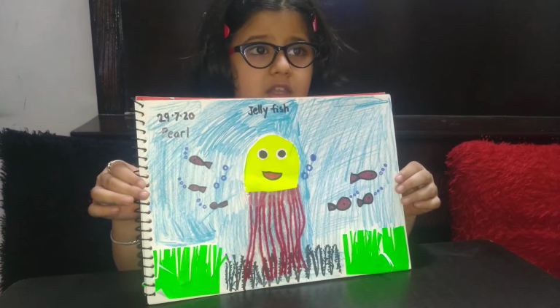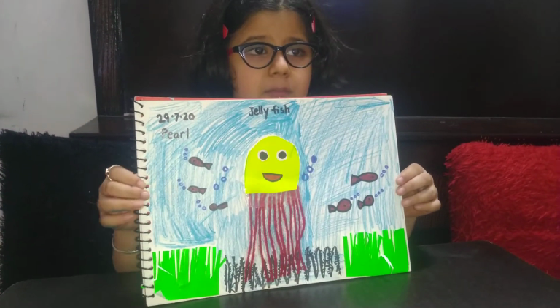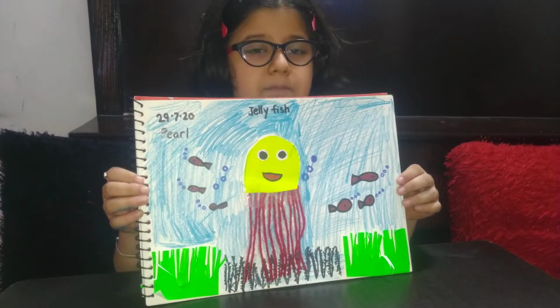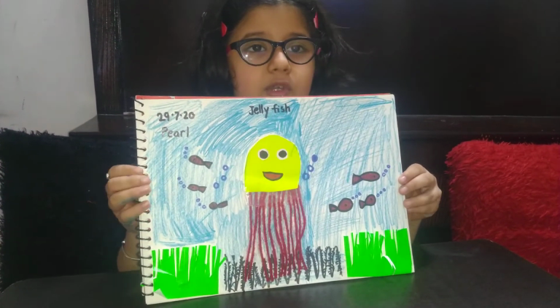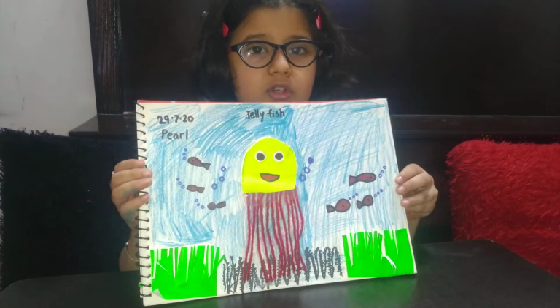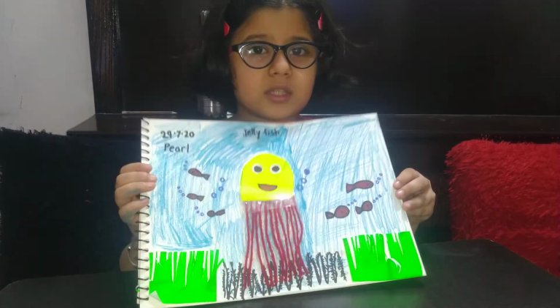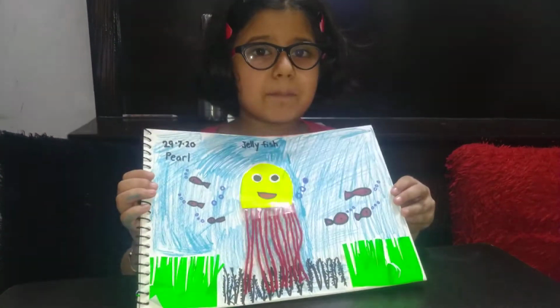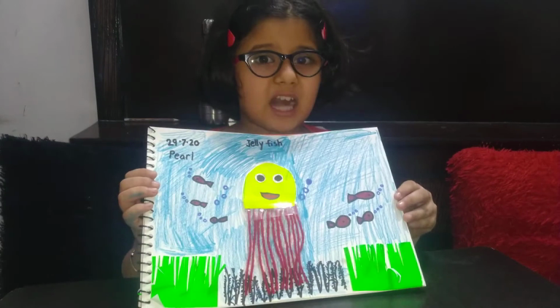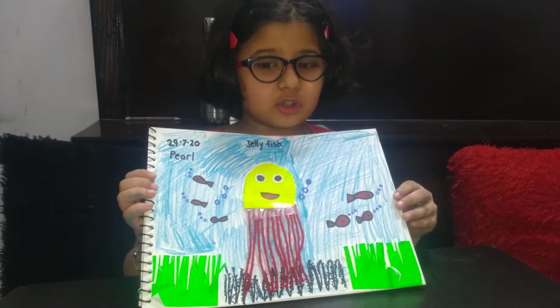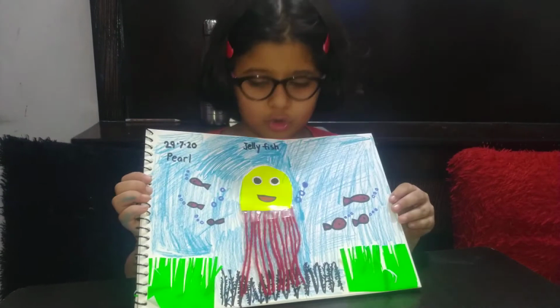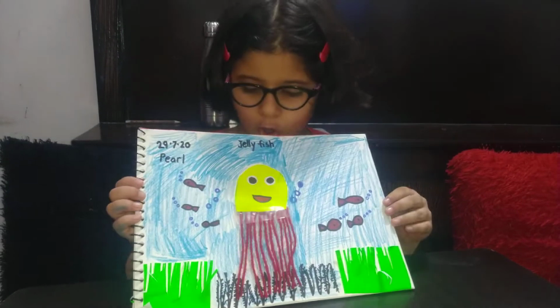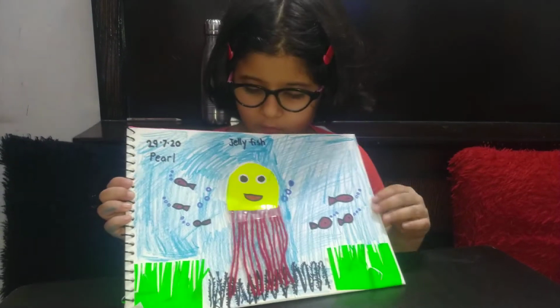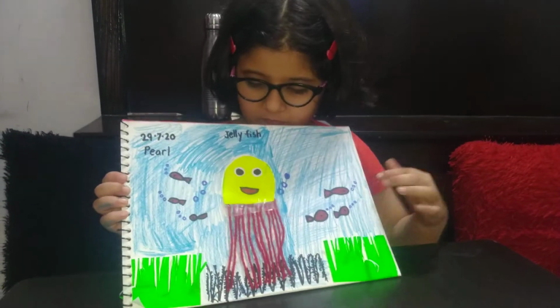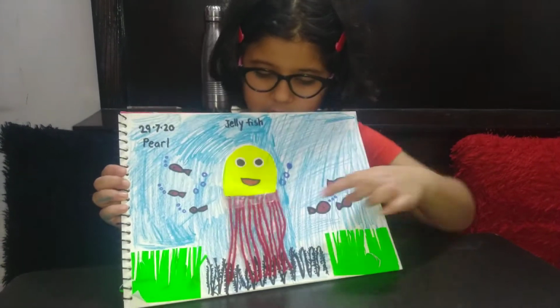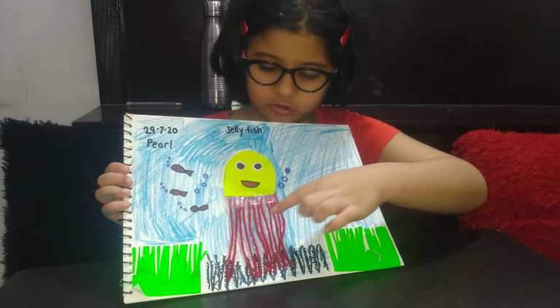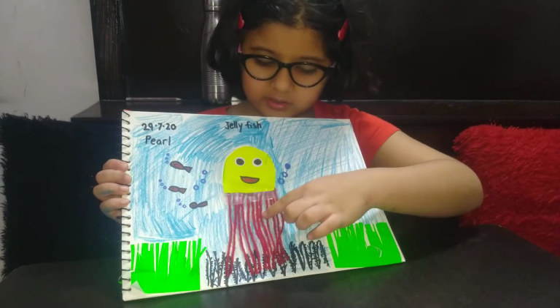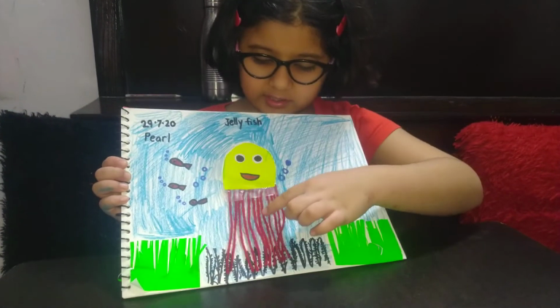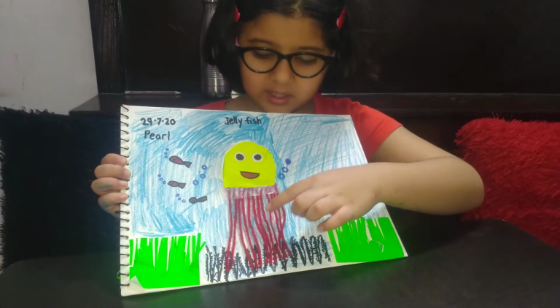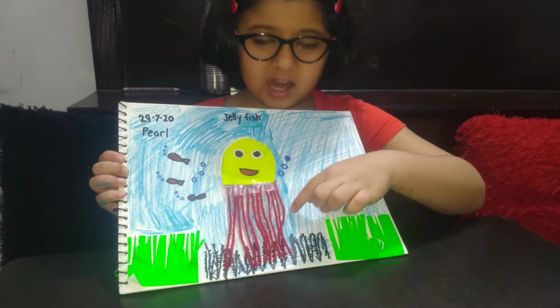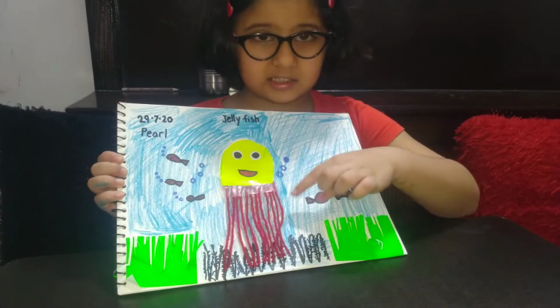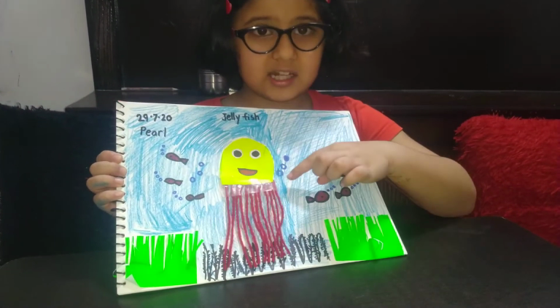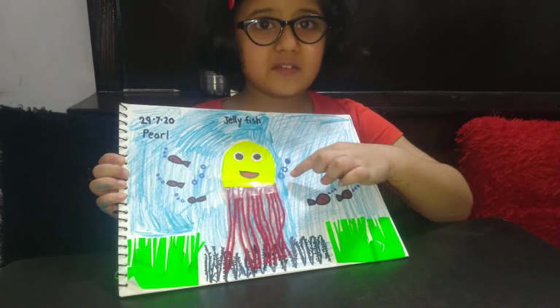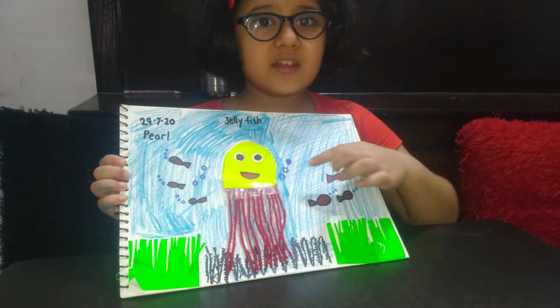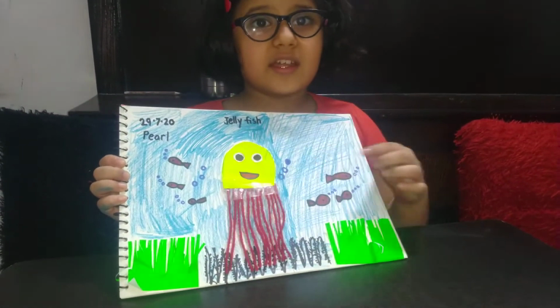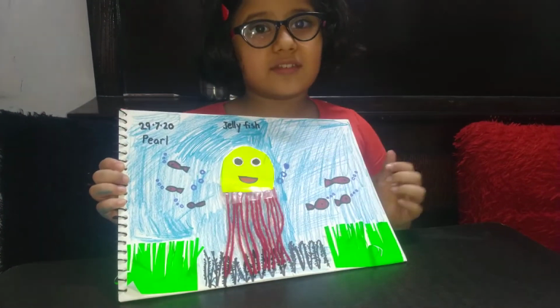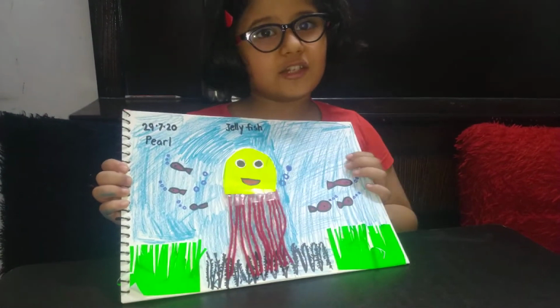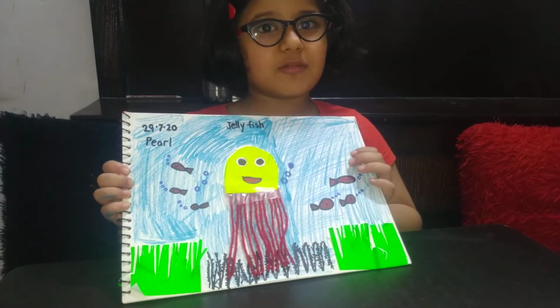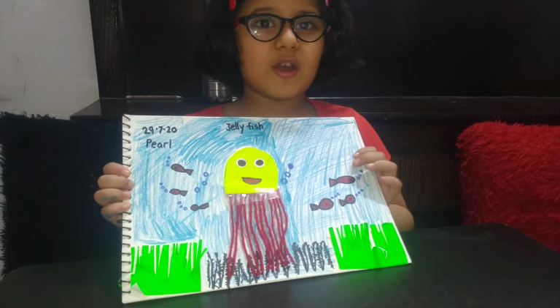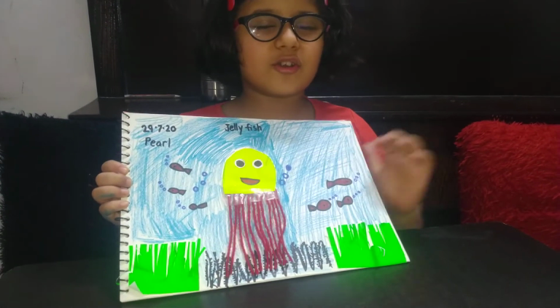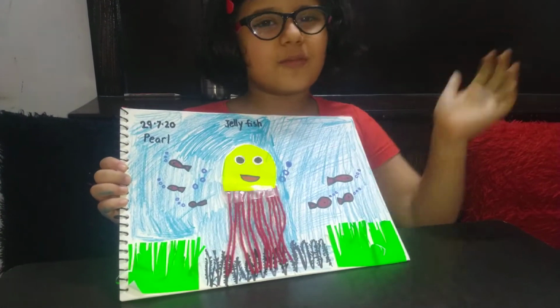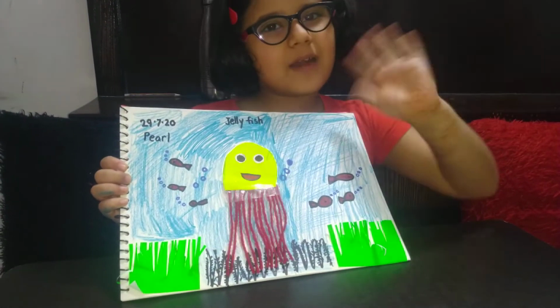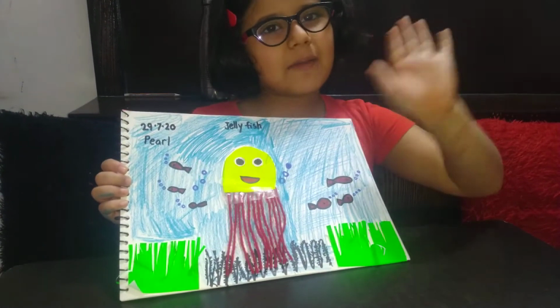Look at Part 2 of the video. This is art and craft. See you tomorrow, bye bye.